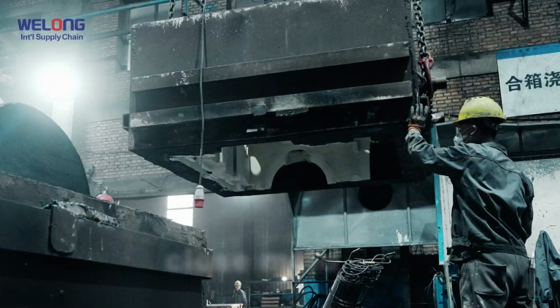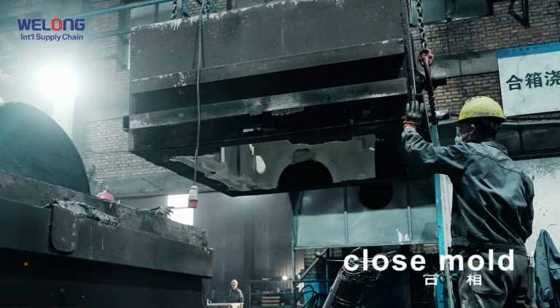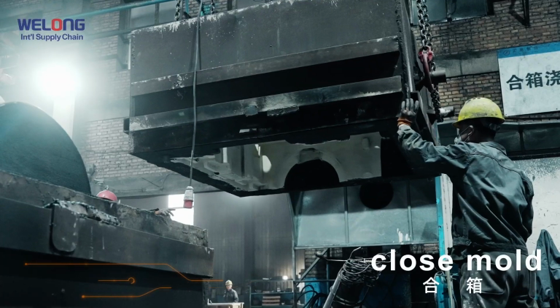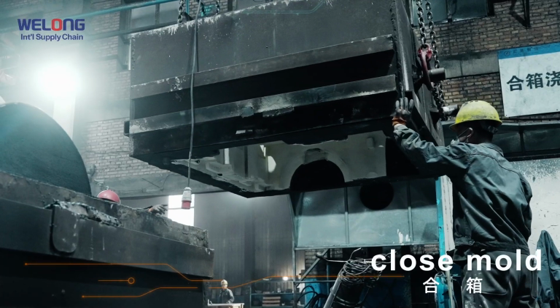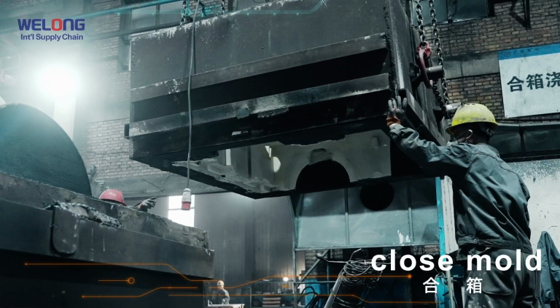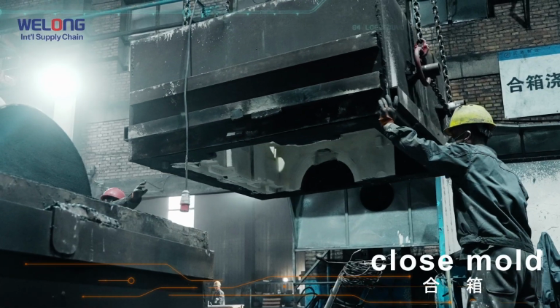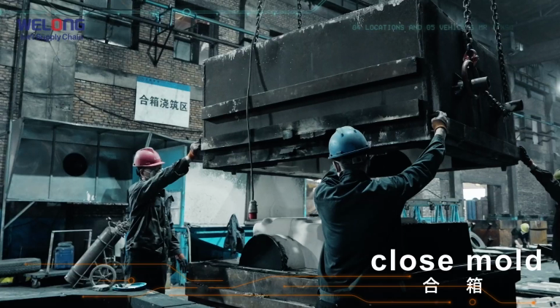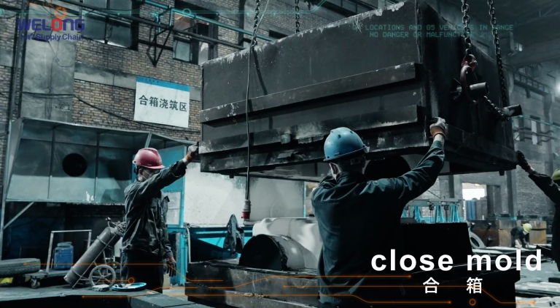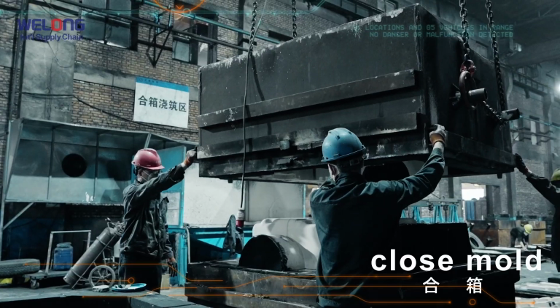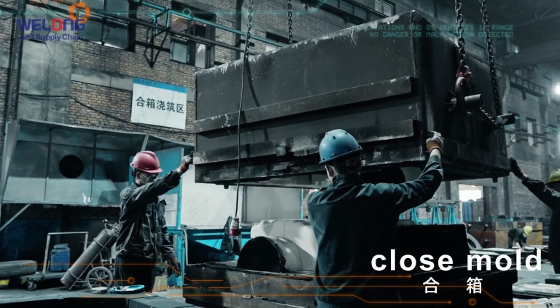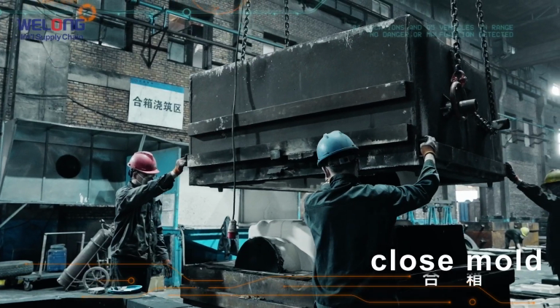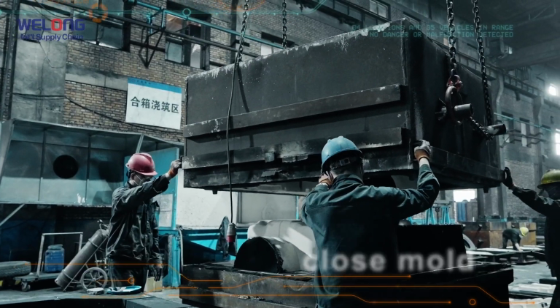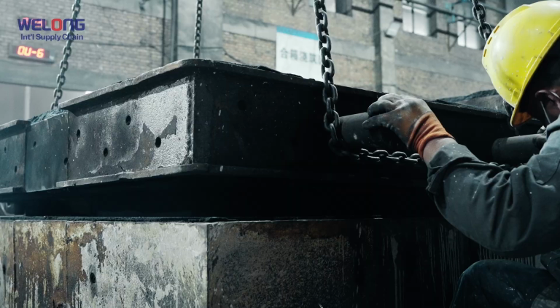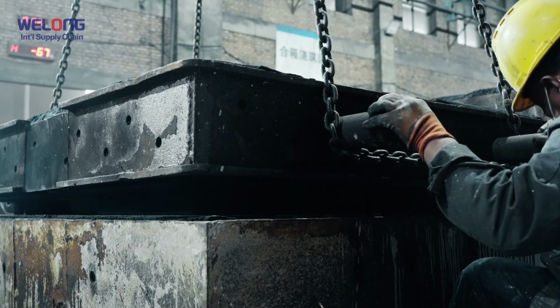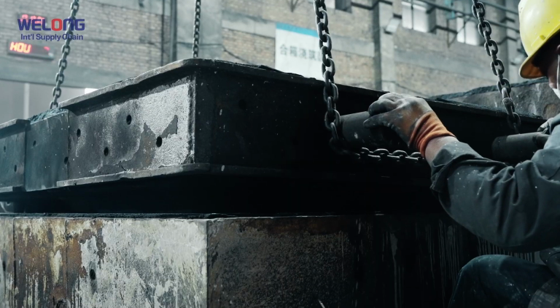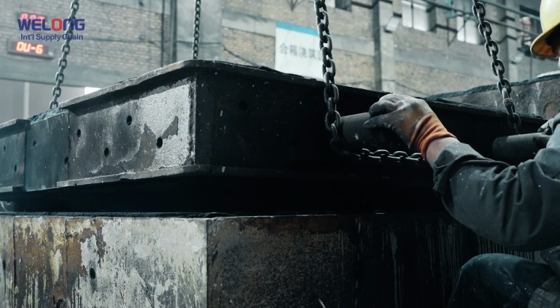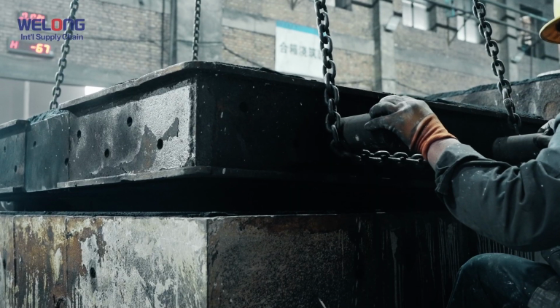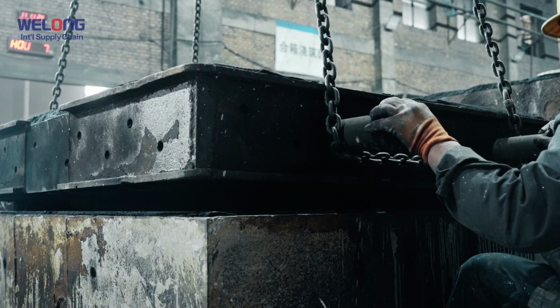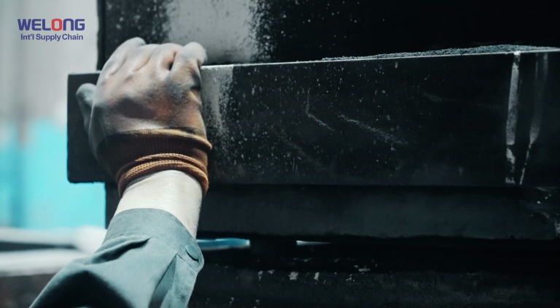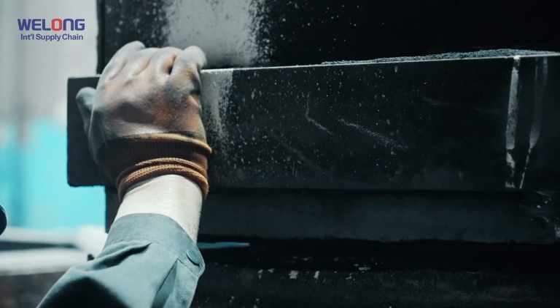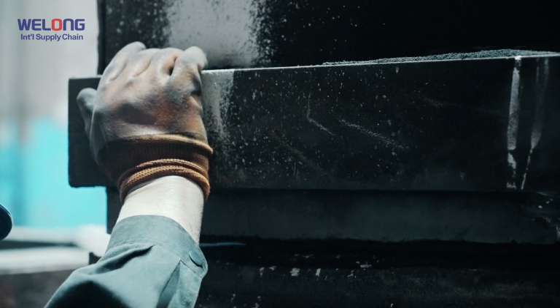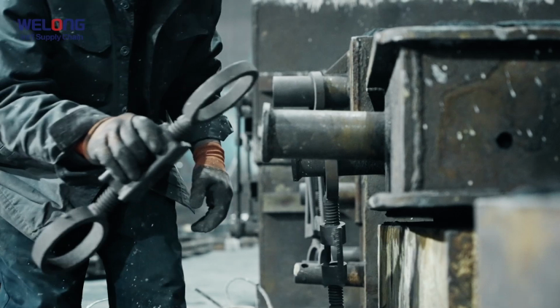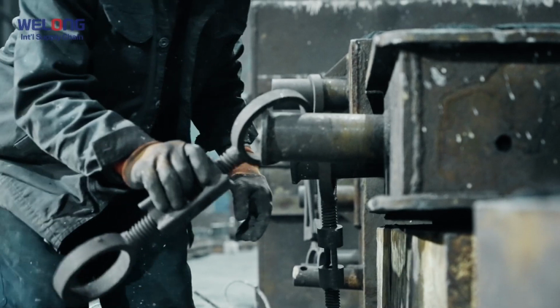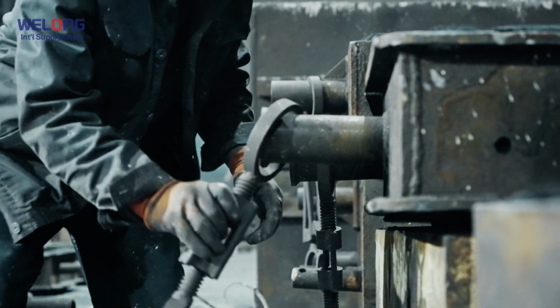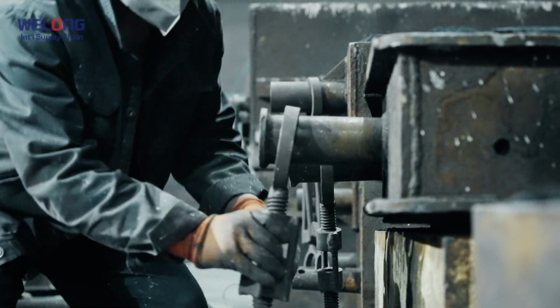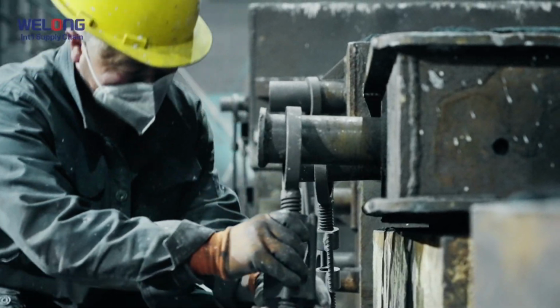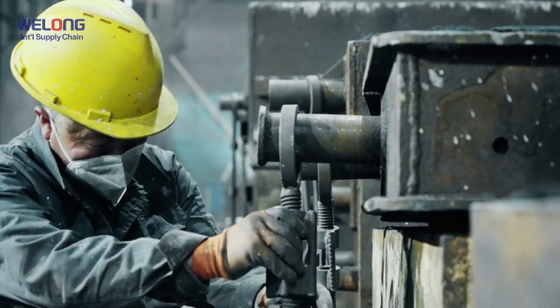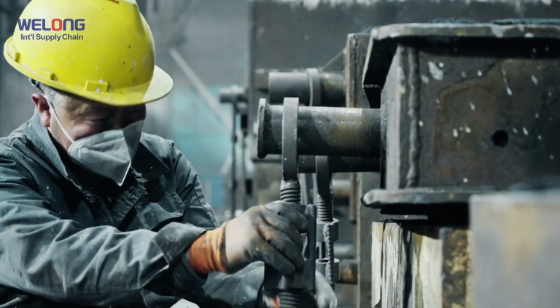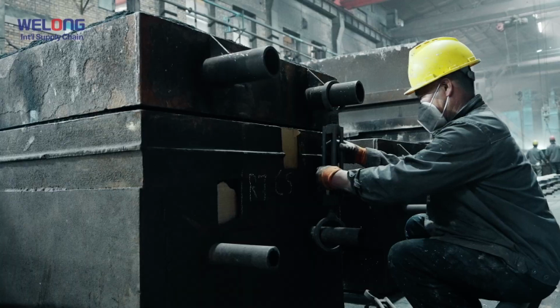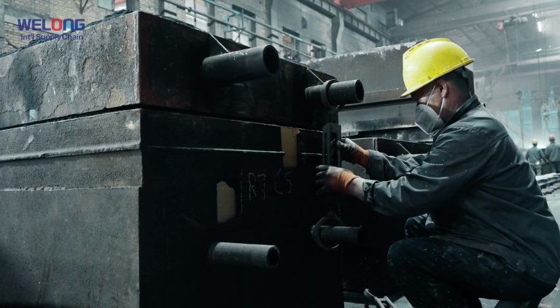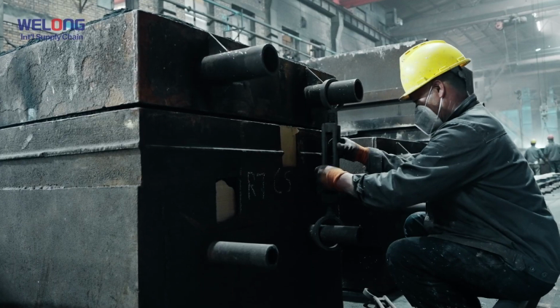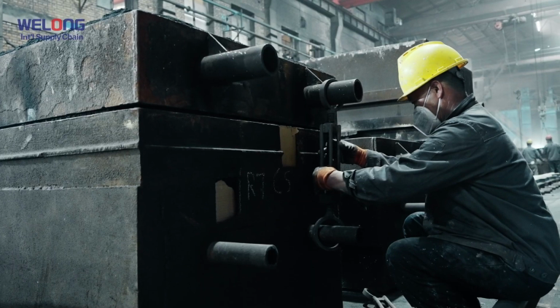Closing the mold. Closing molding determines the size and shape of the casting. It is one of the most important processes in casting production.